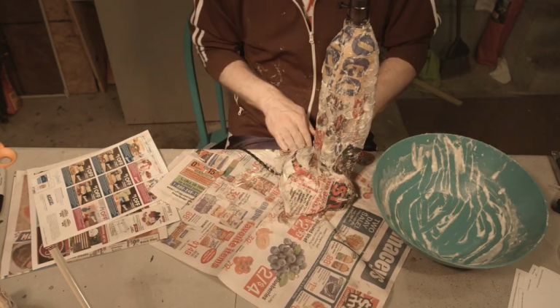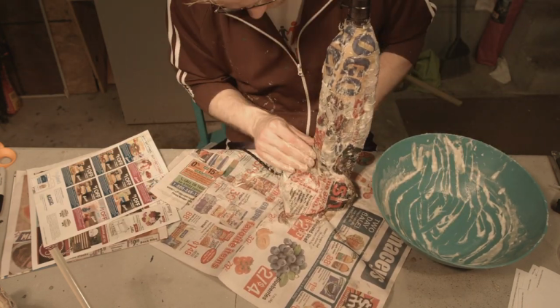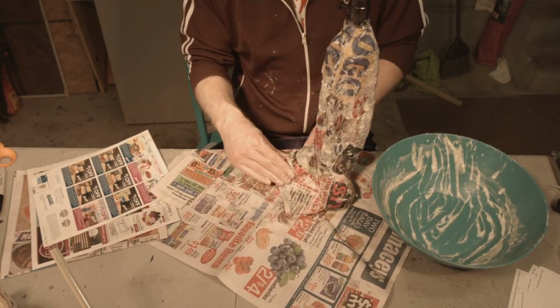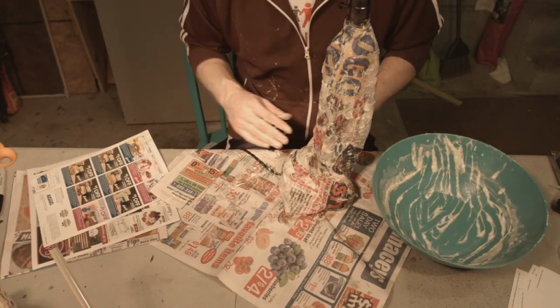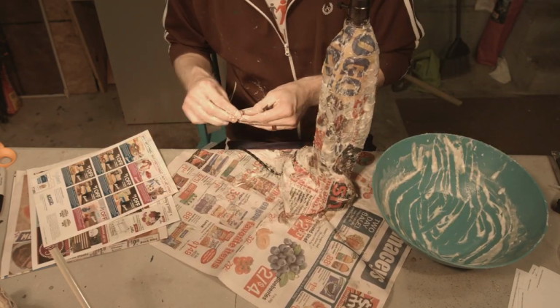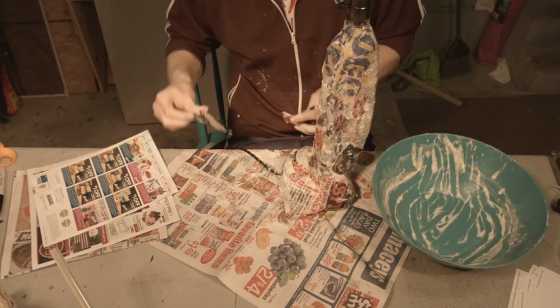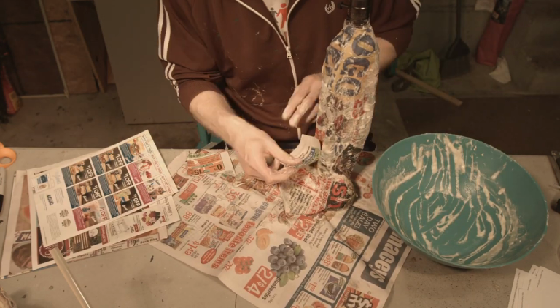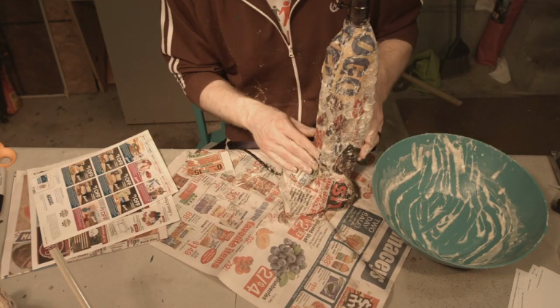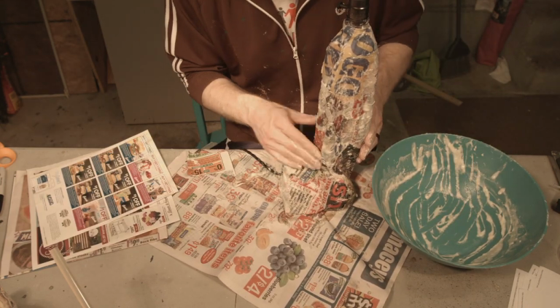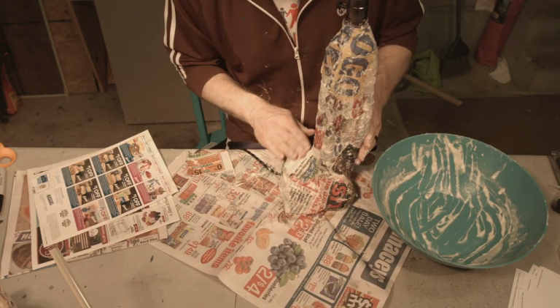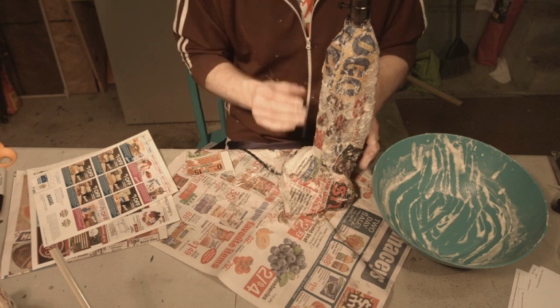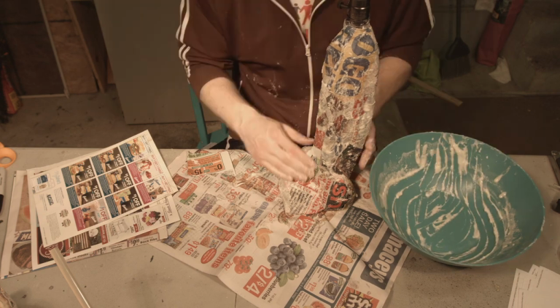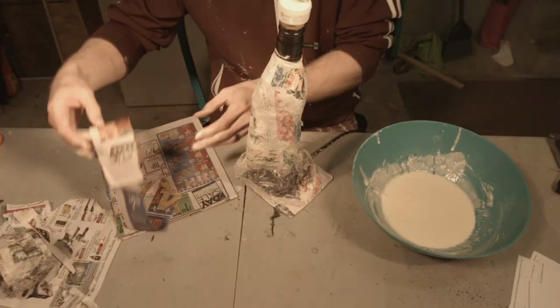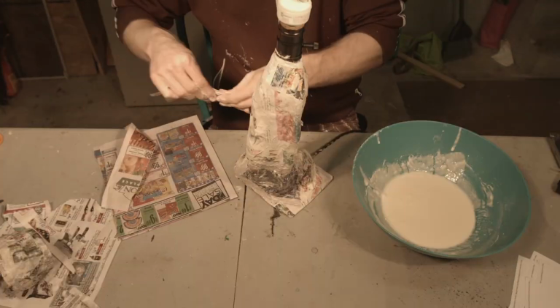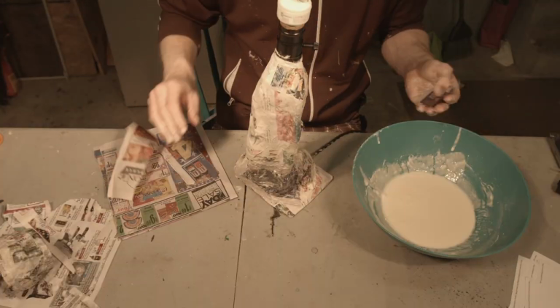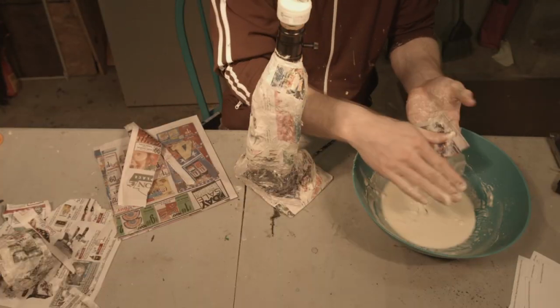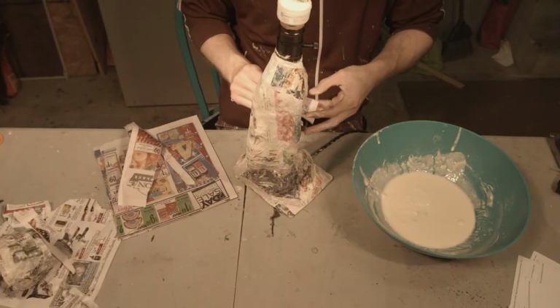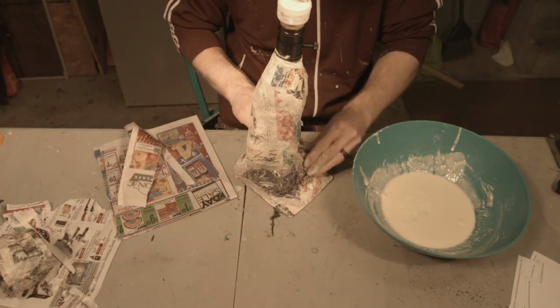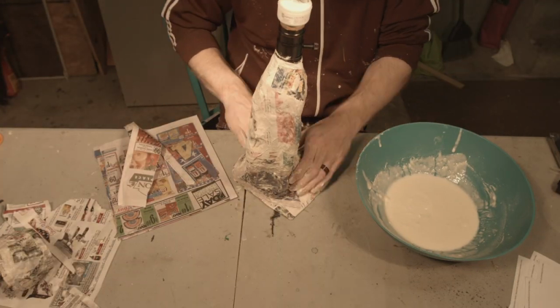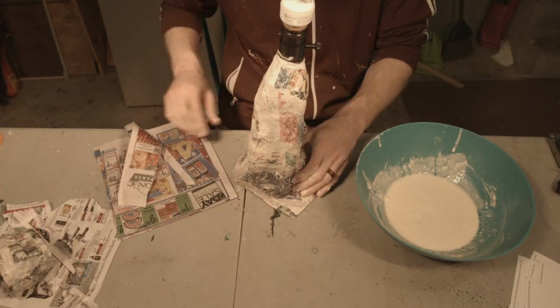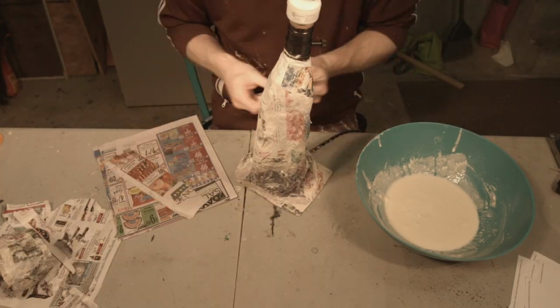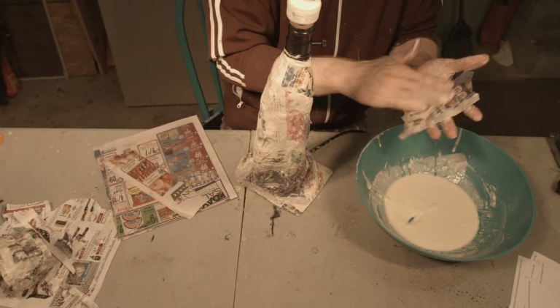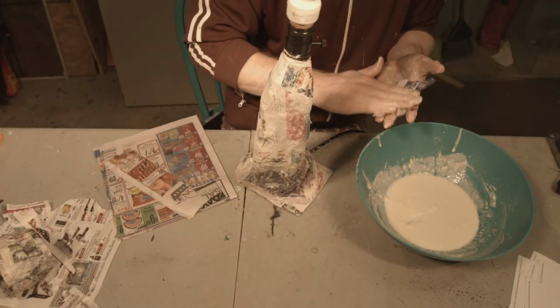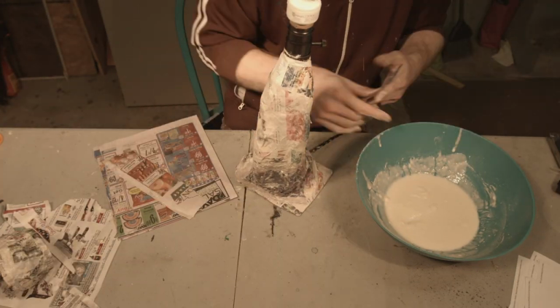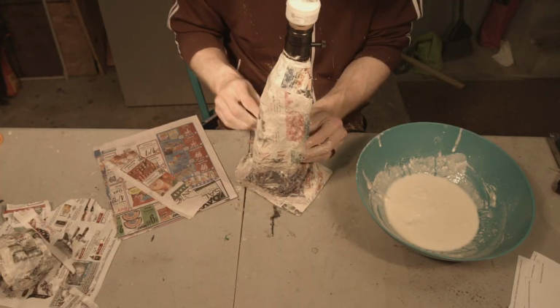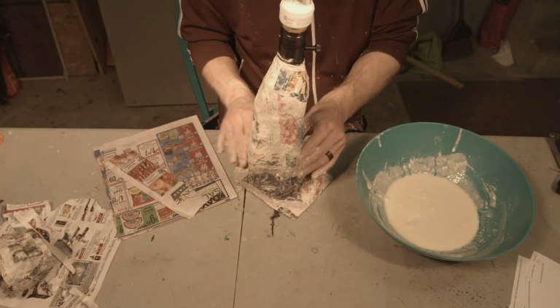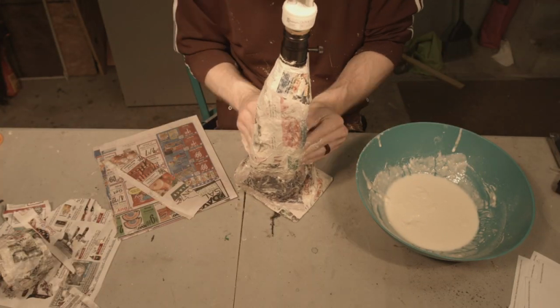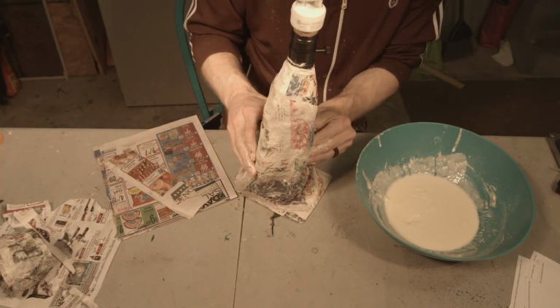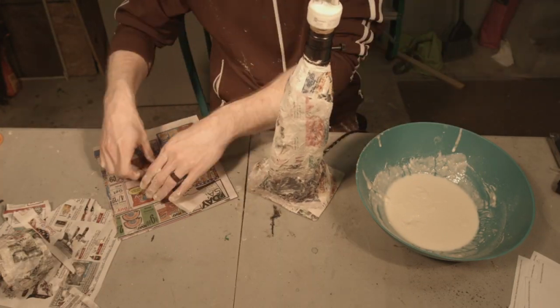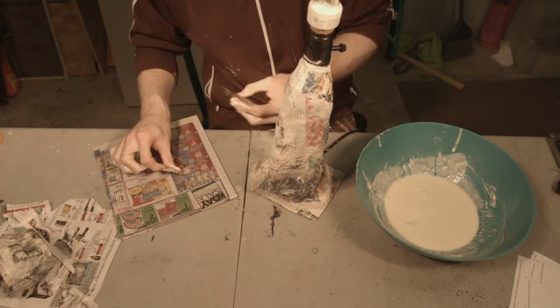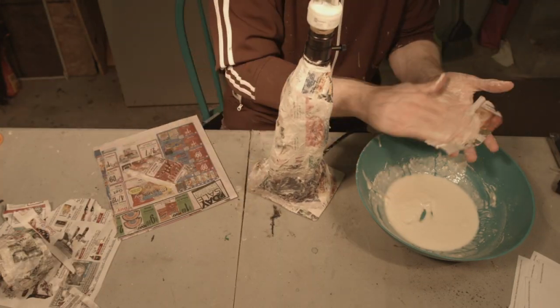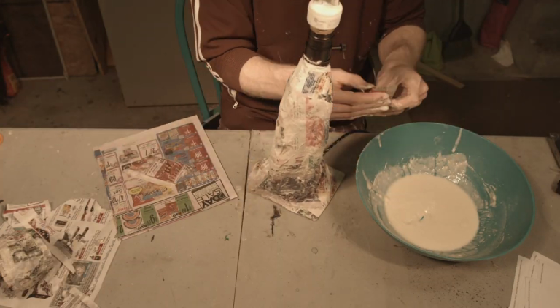I make props every Monday, so make sure you subscribe so you can follow along and see what else I make.